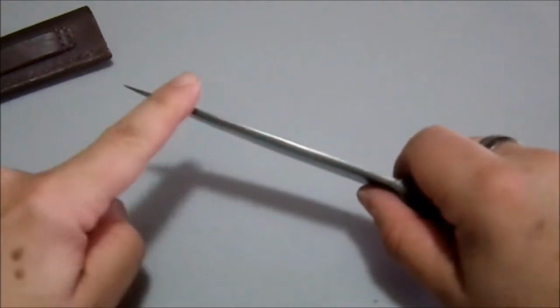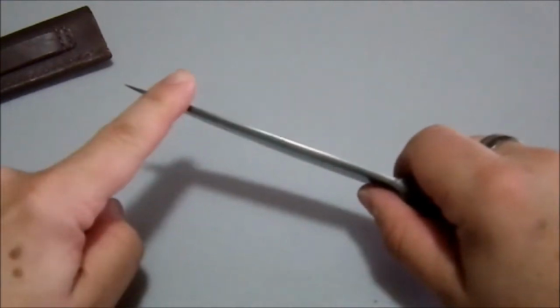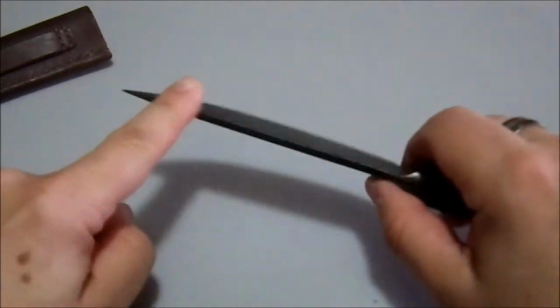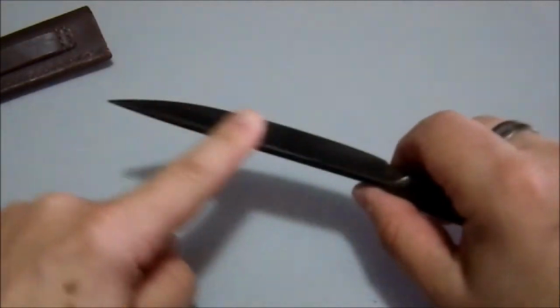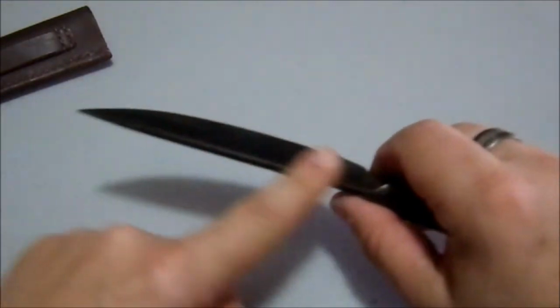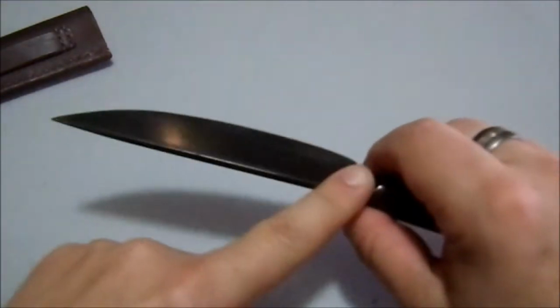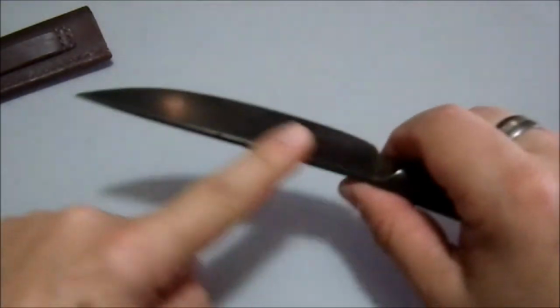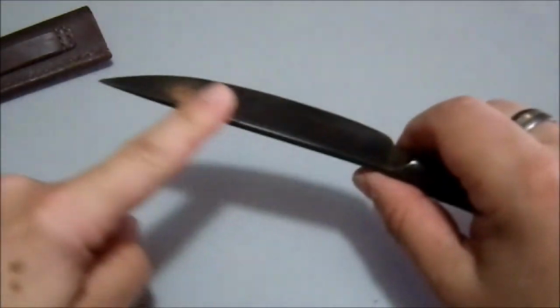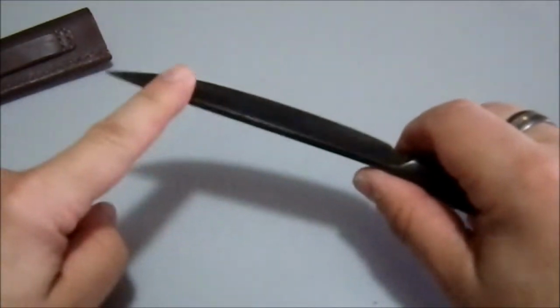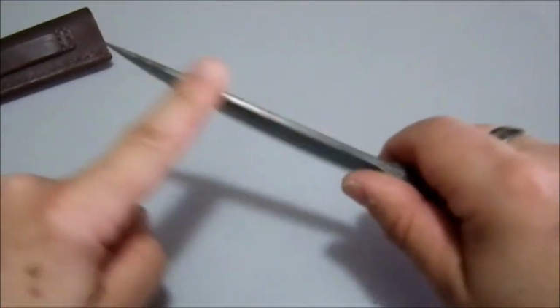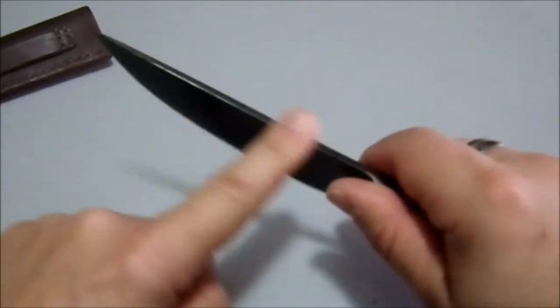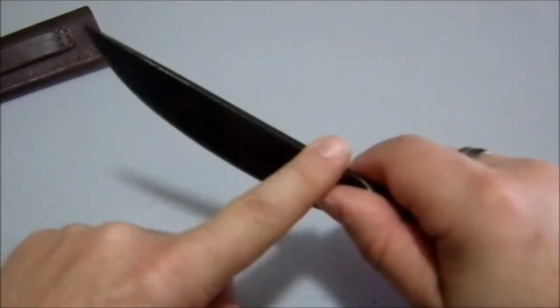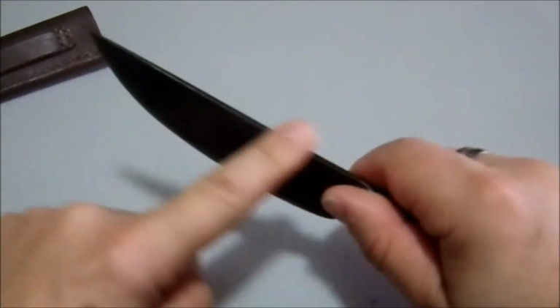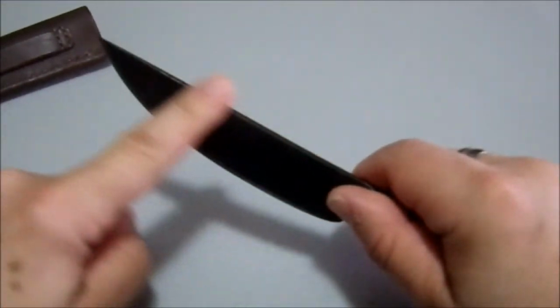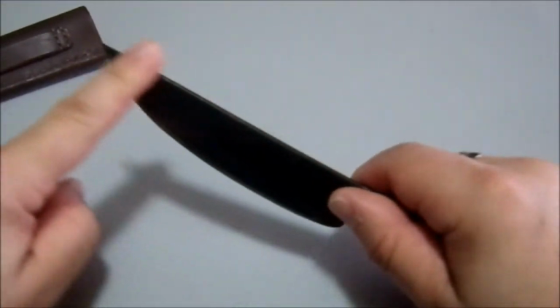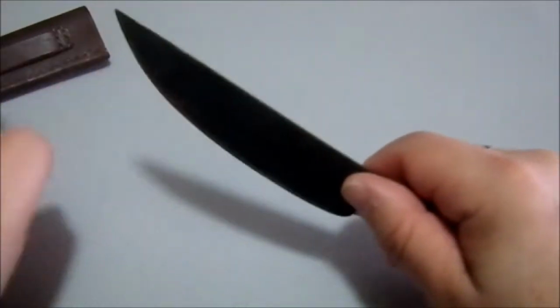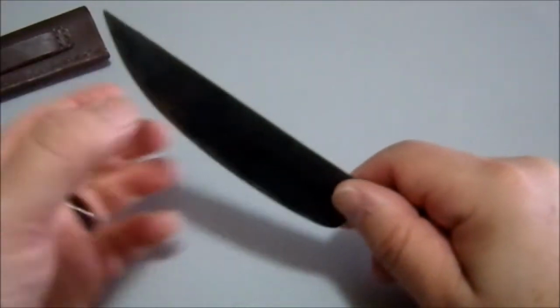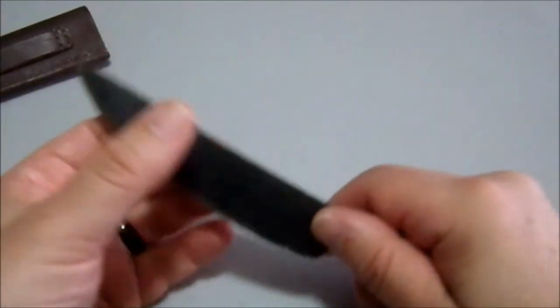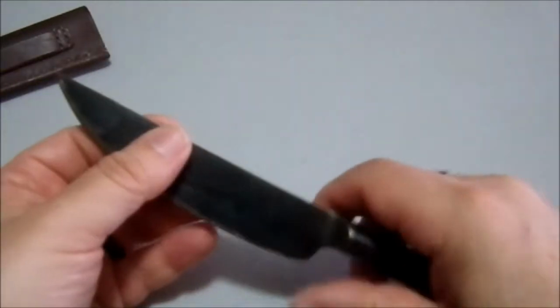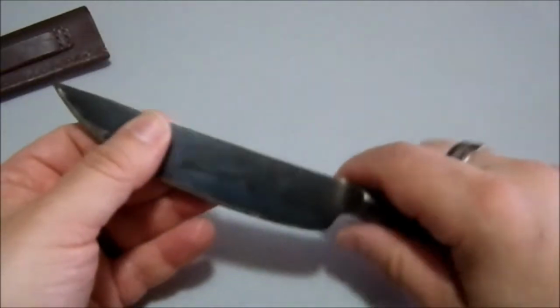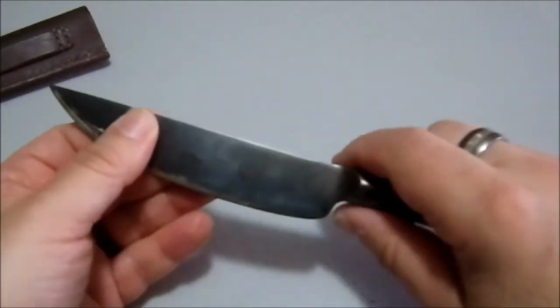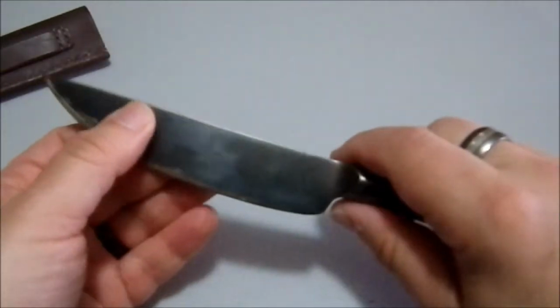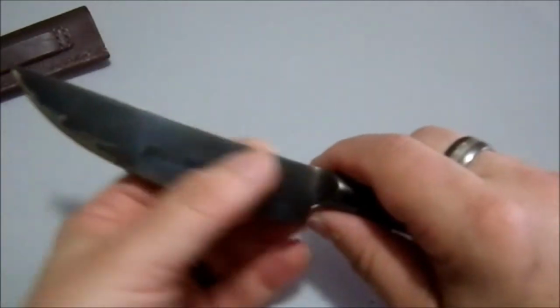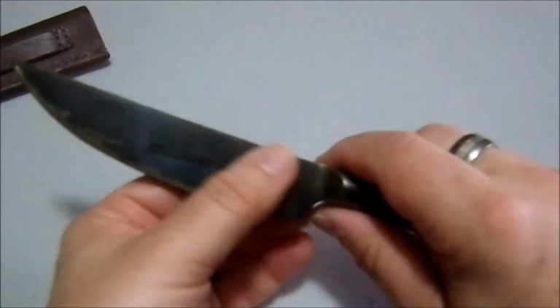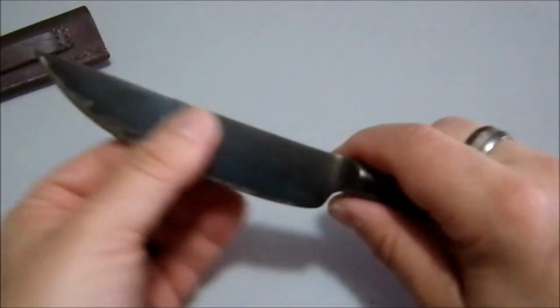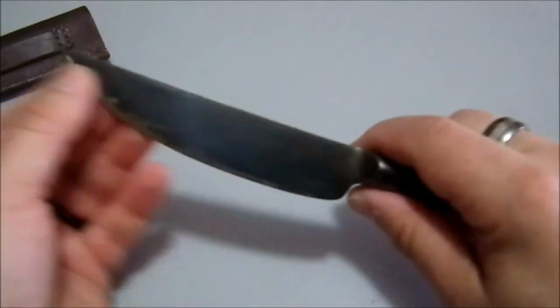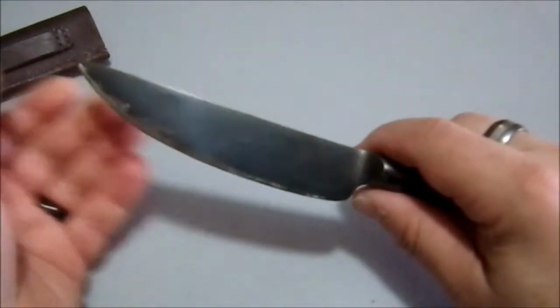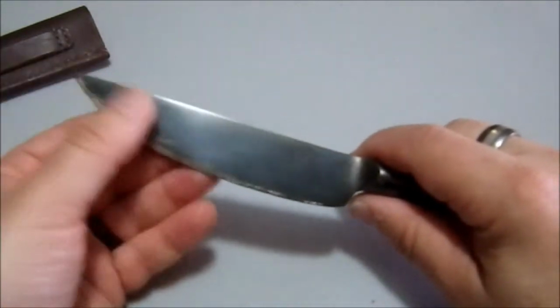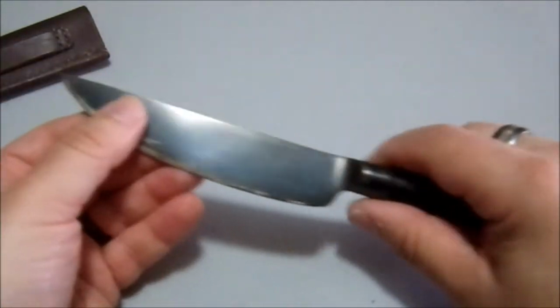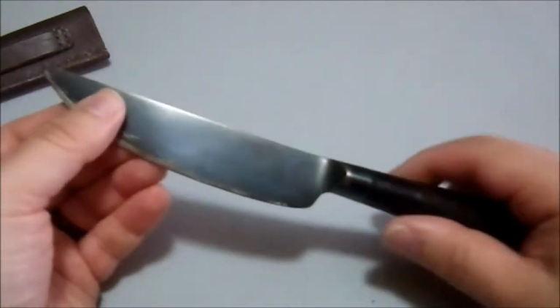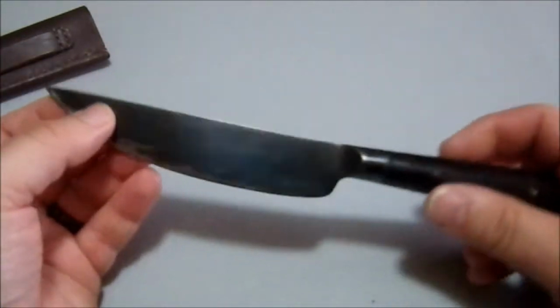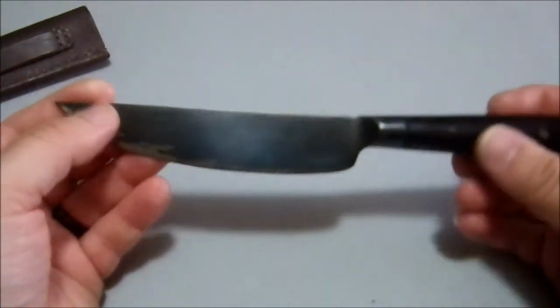Even though it's not perfect, the fit and finish is pretty decent. I really like the shape.